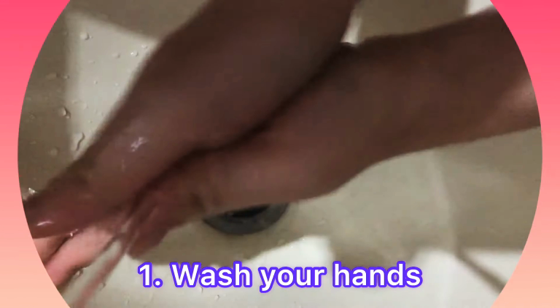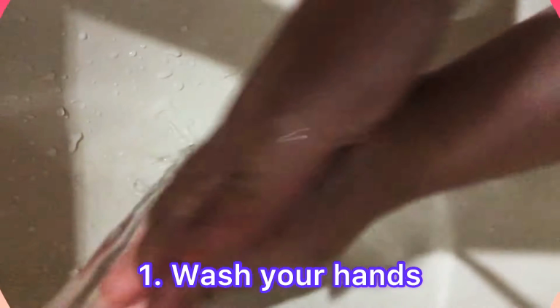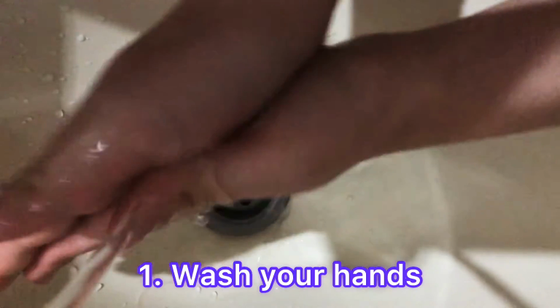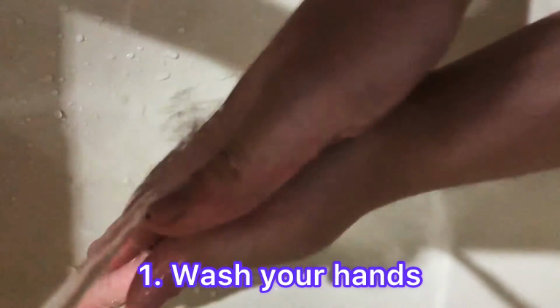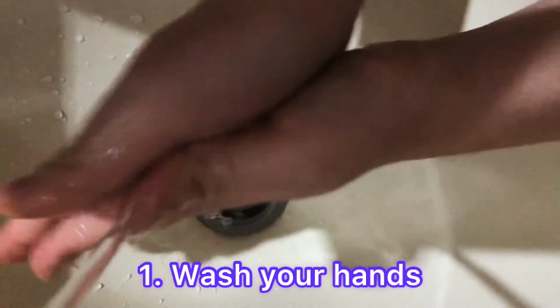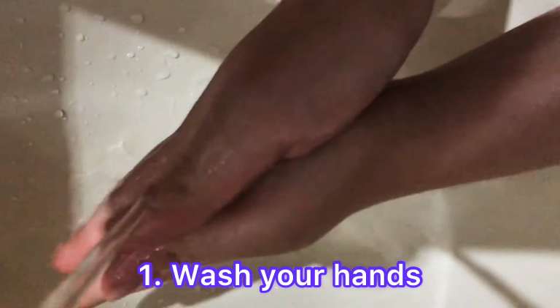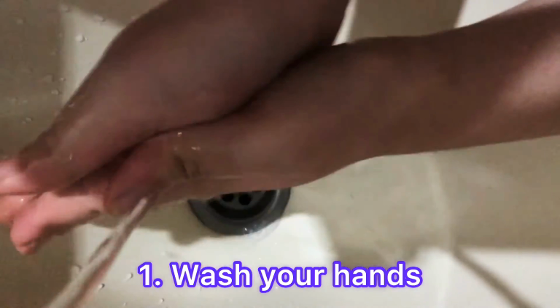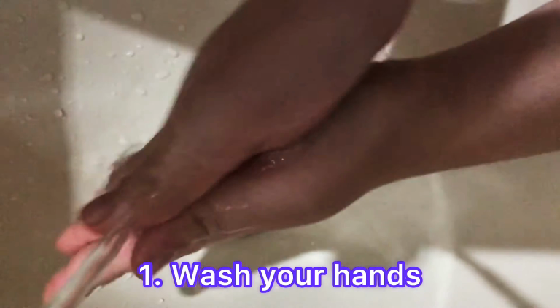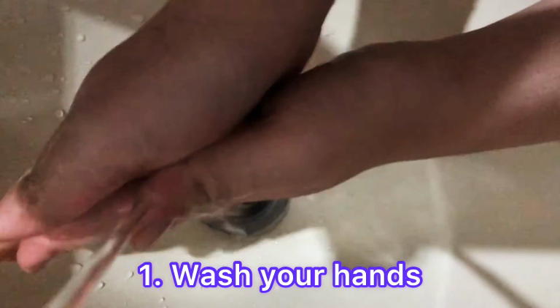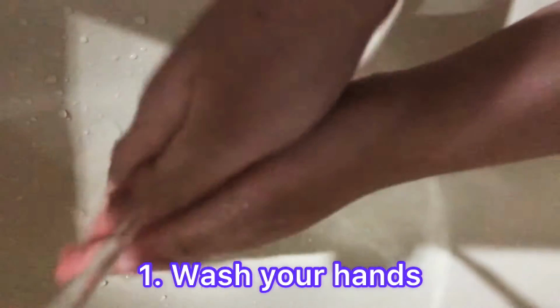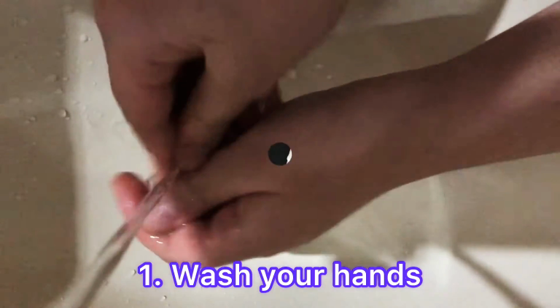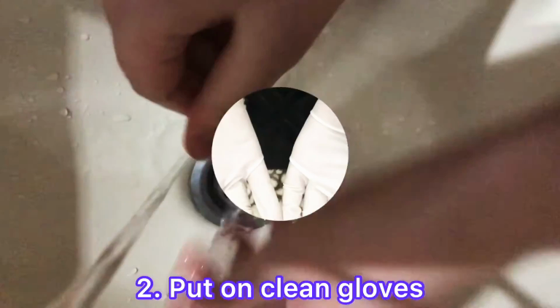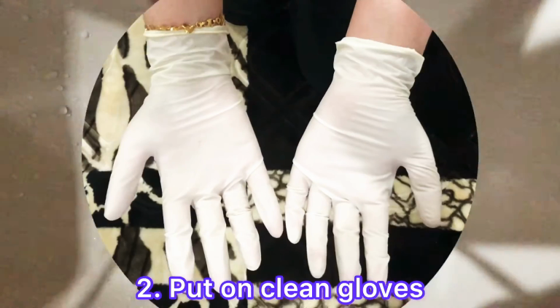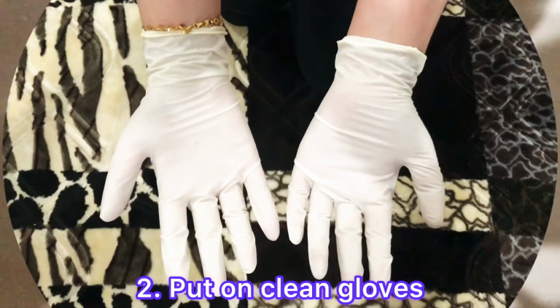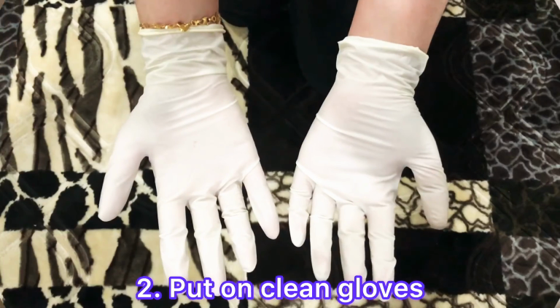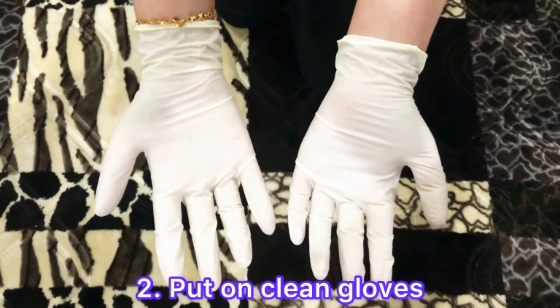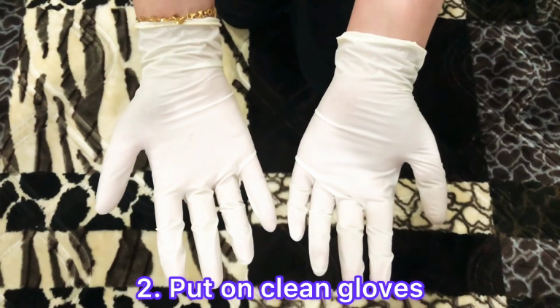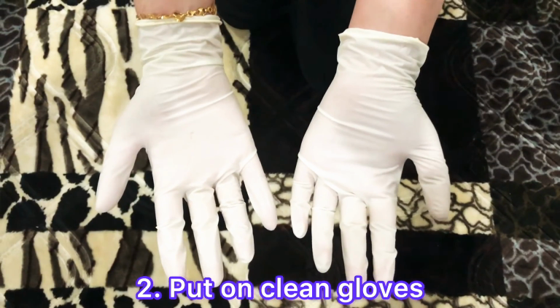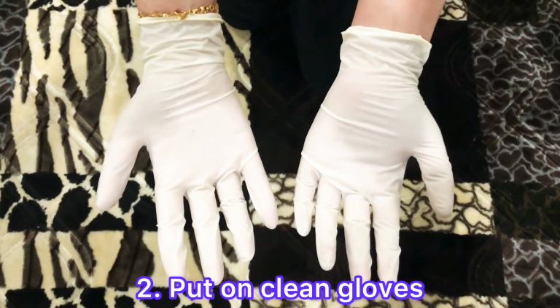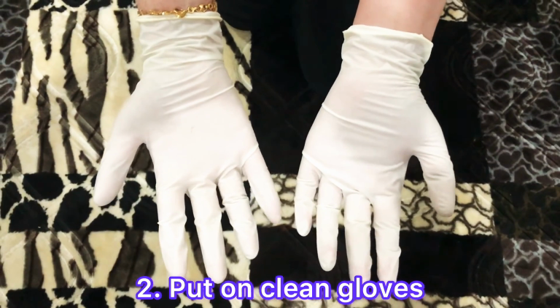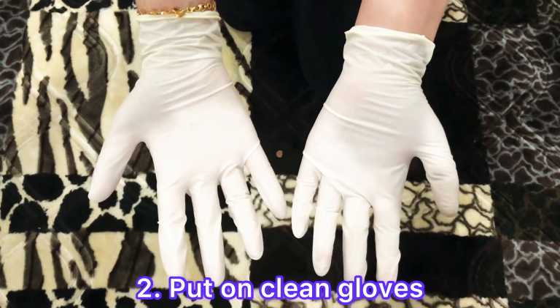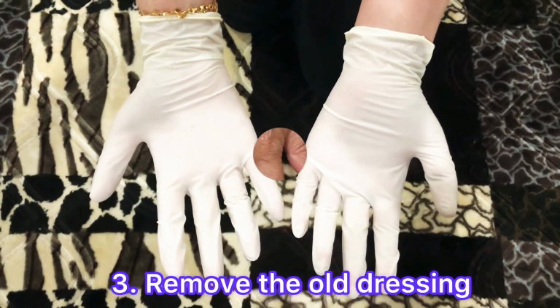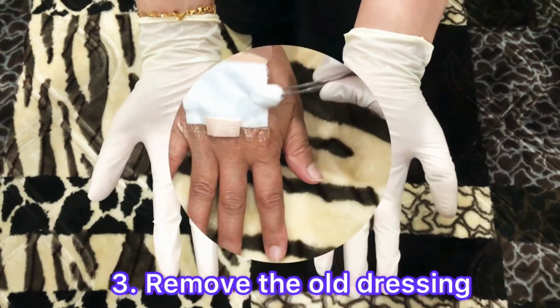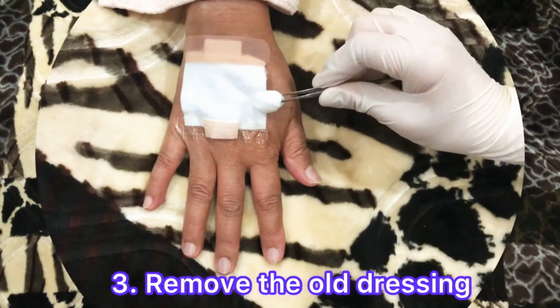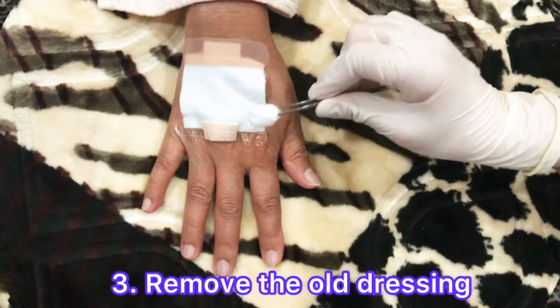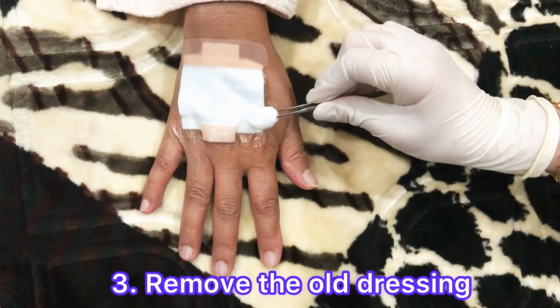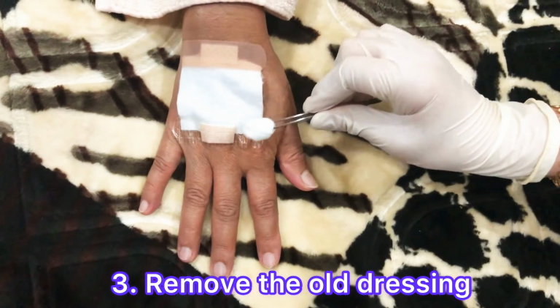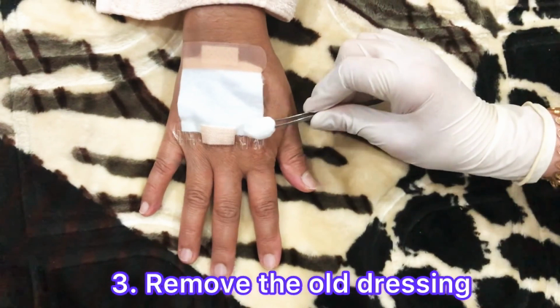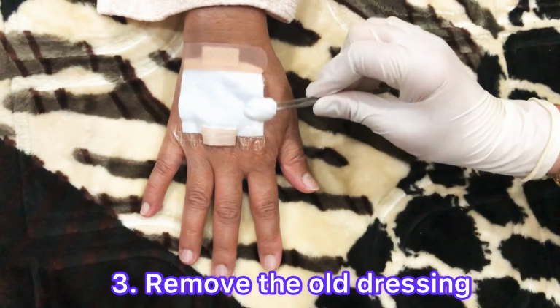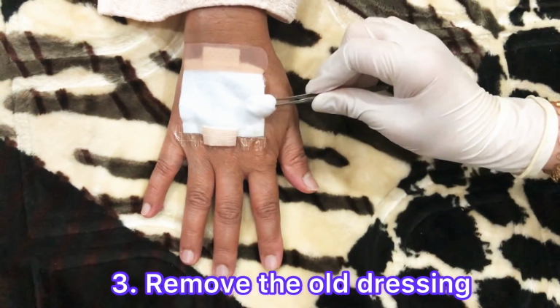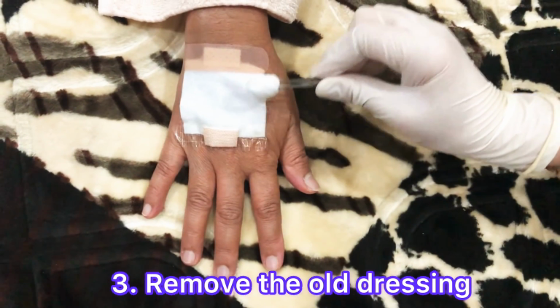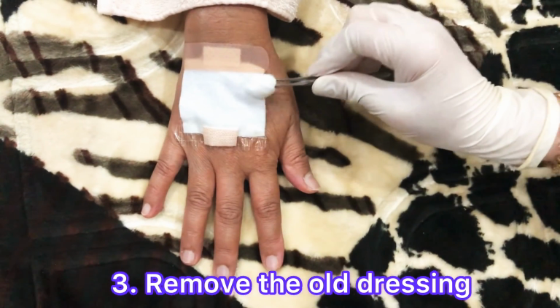First, wash your hands. Put on clean gloves. Remove the old dressing.